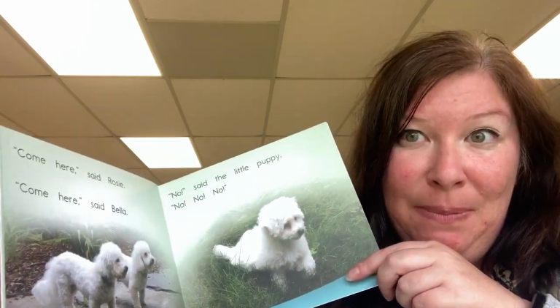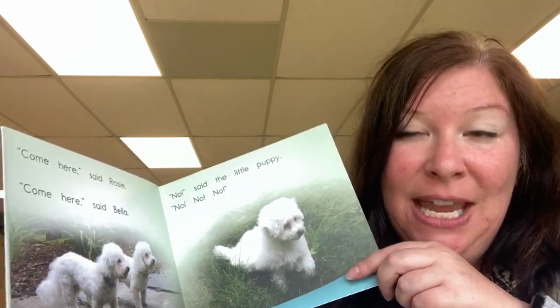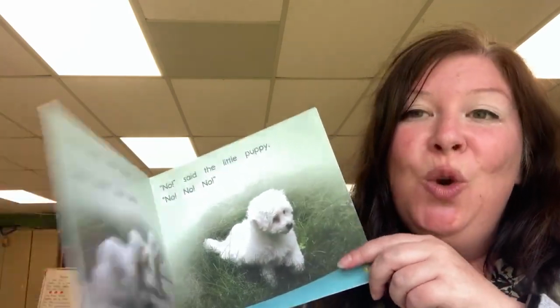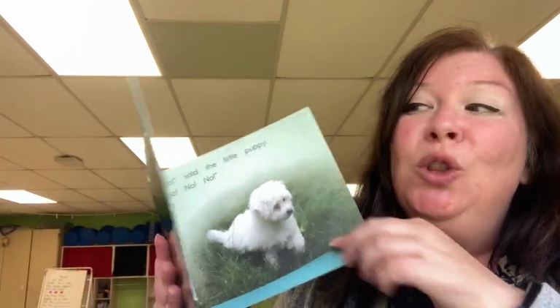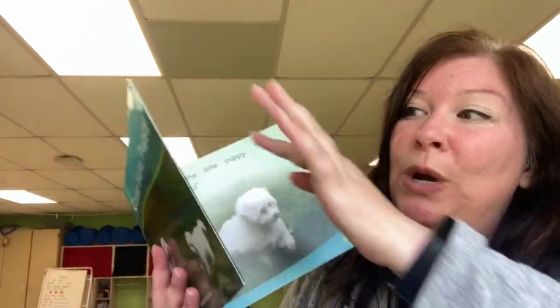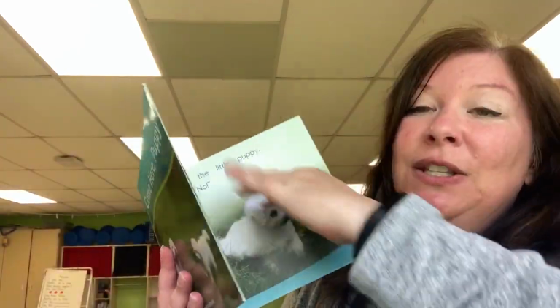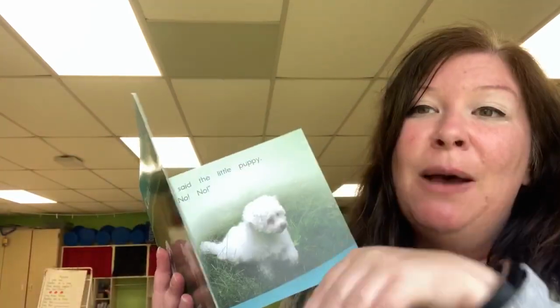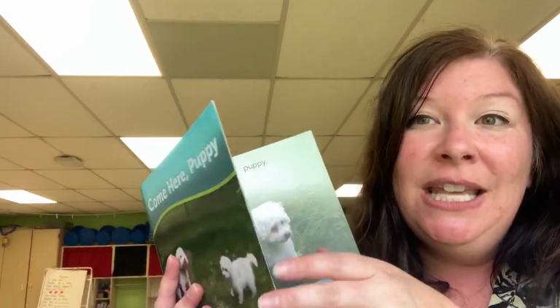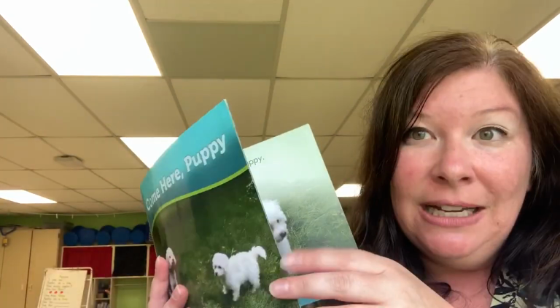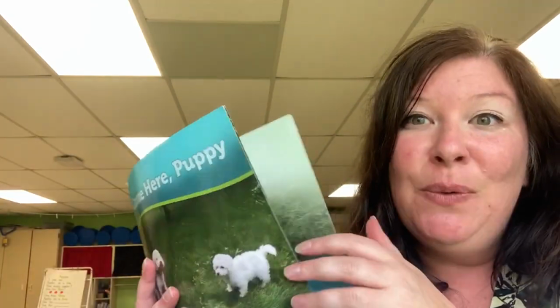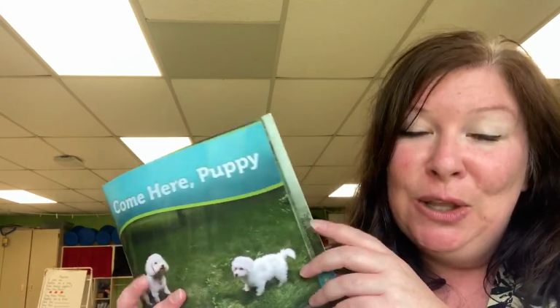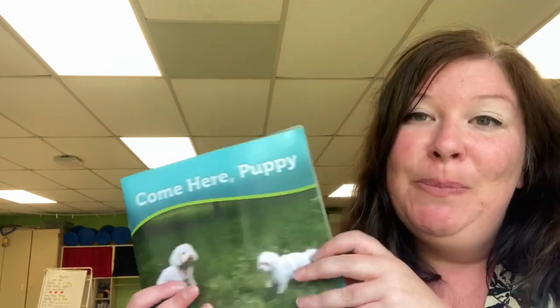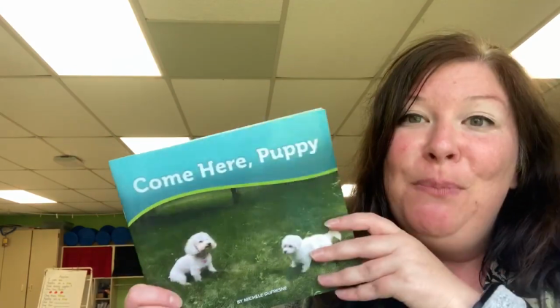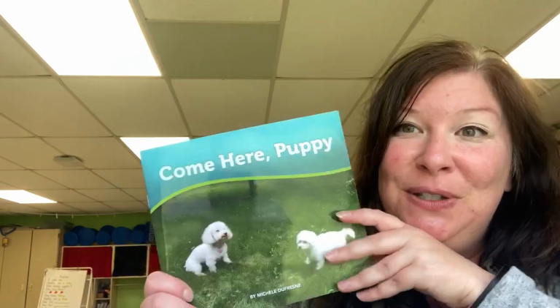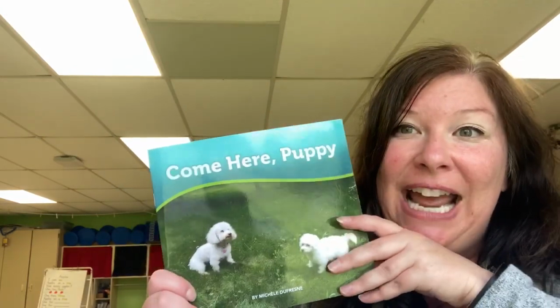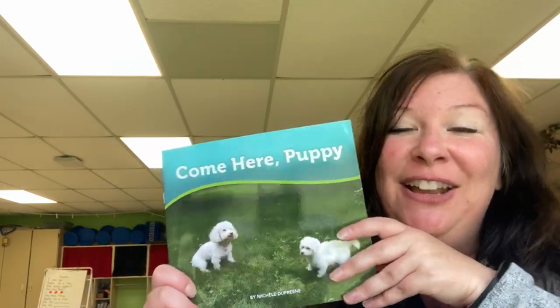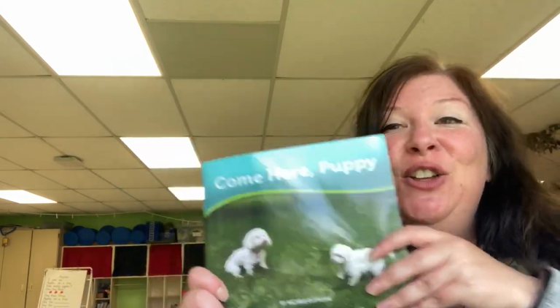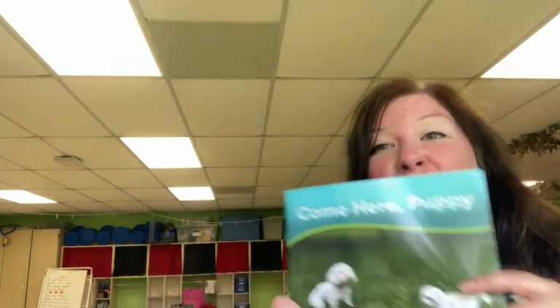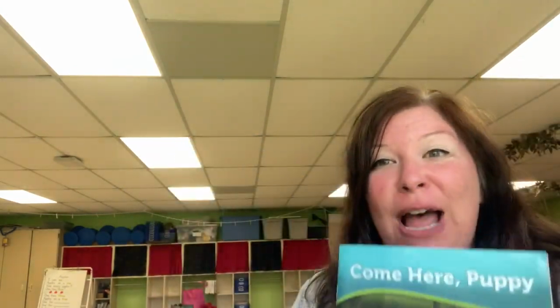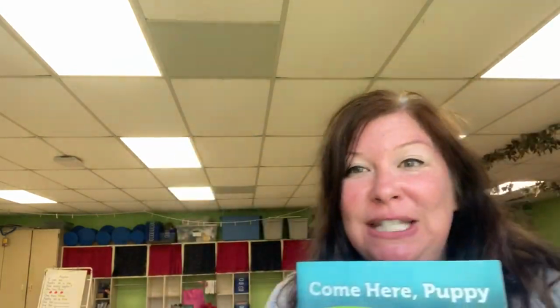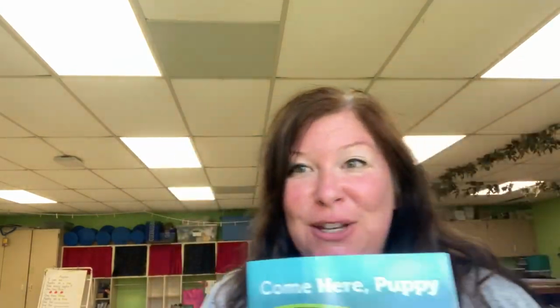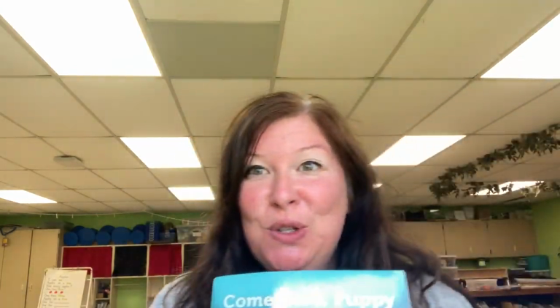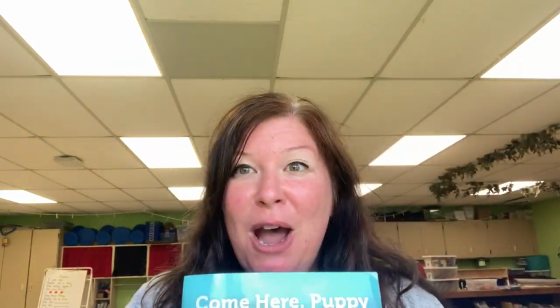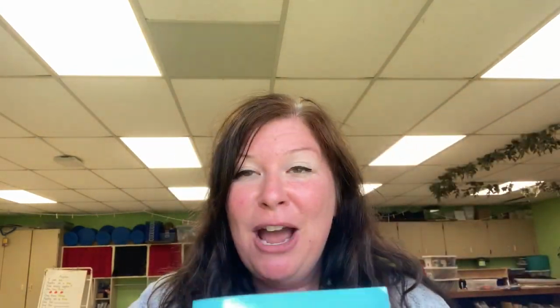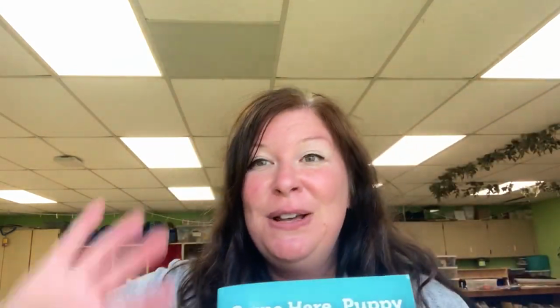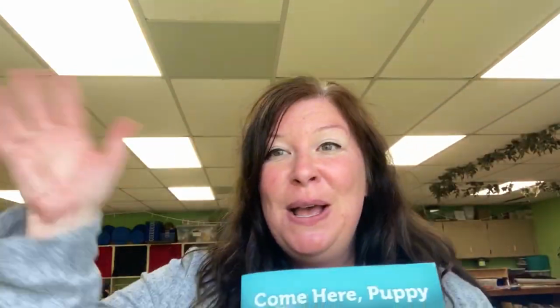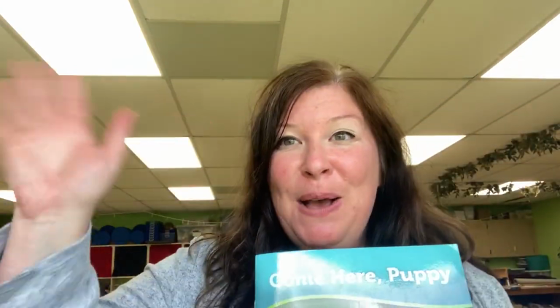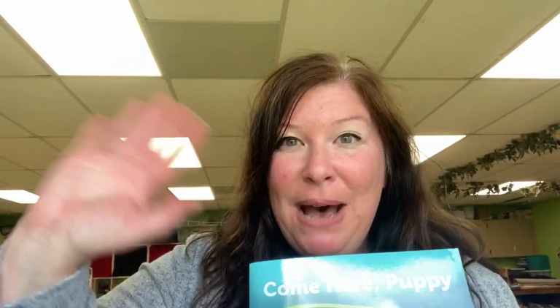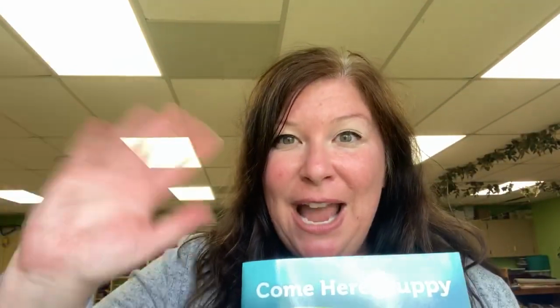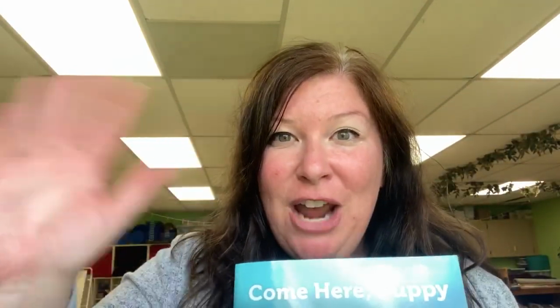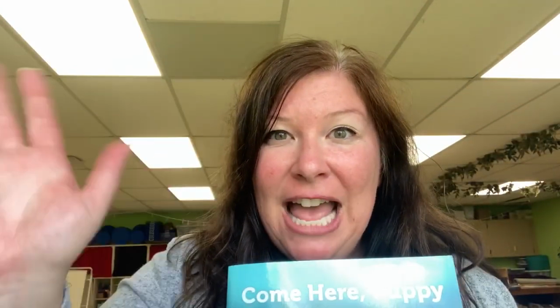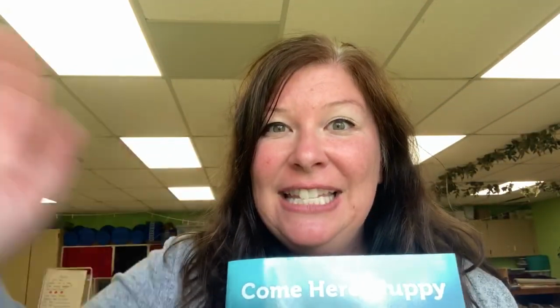Okay, that's all we have today. Tomorrow we're going to play a game with some of the things that we learned about books today. So I will see you tomorrow — bye, friends!